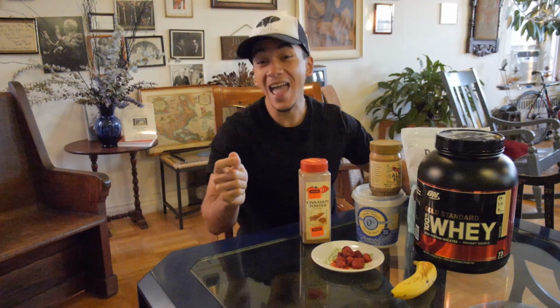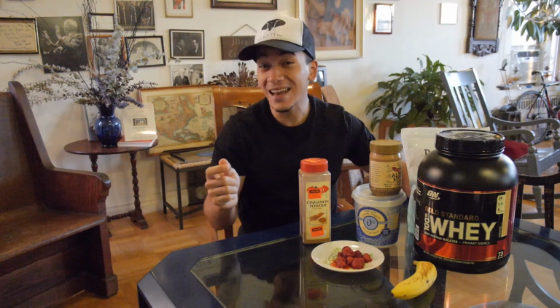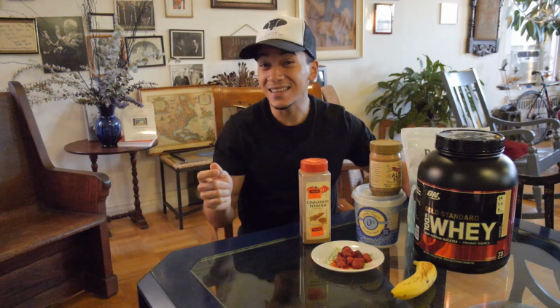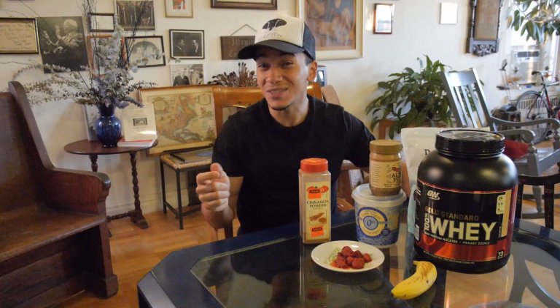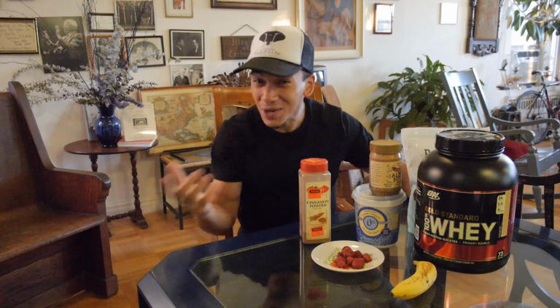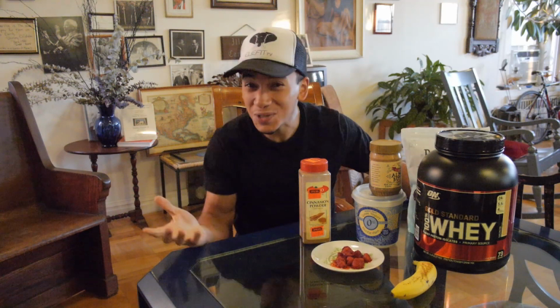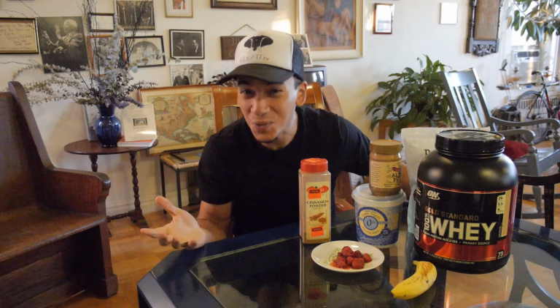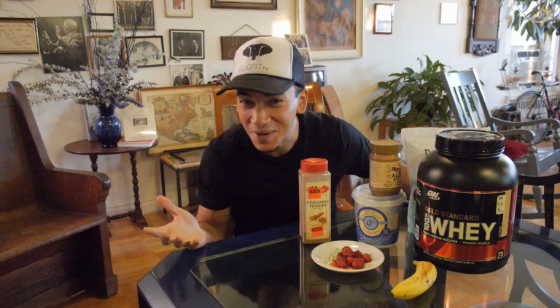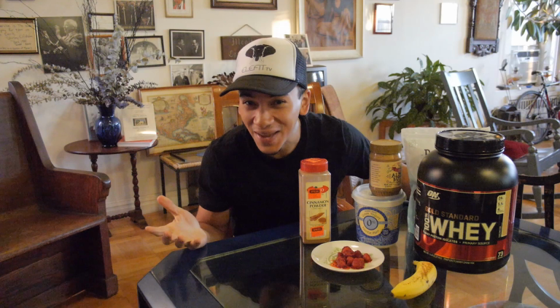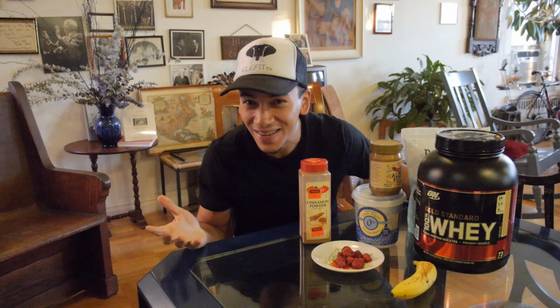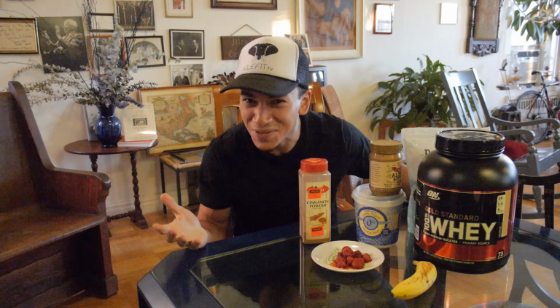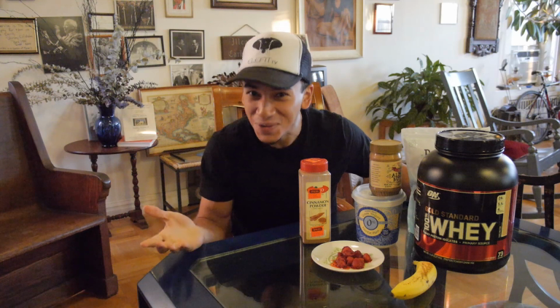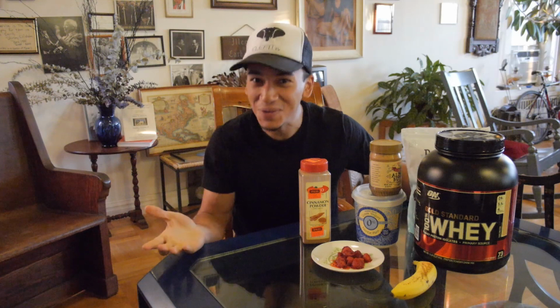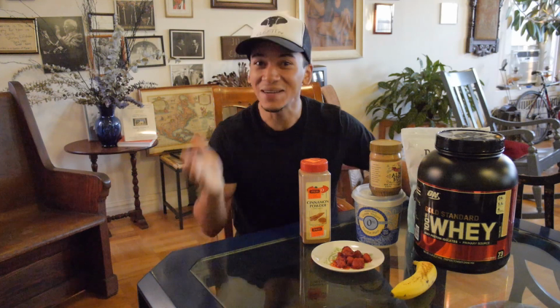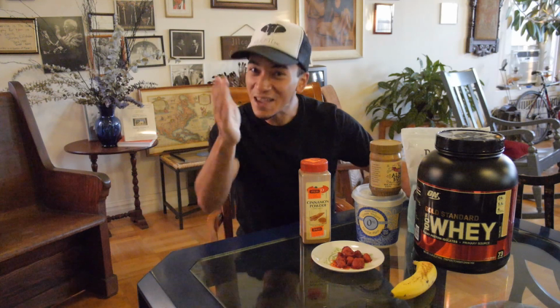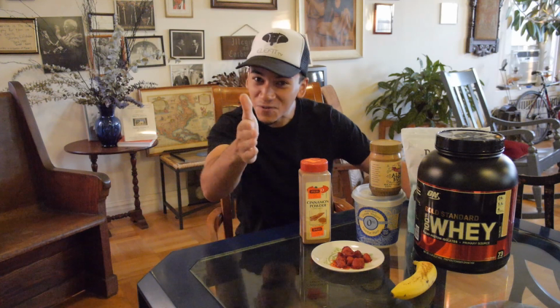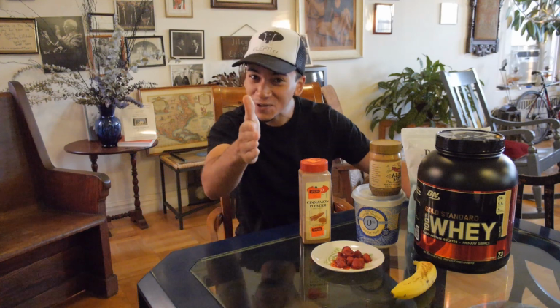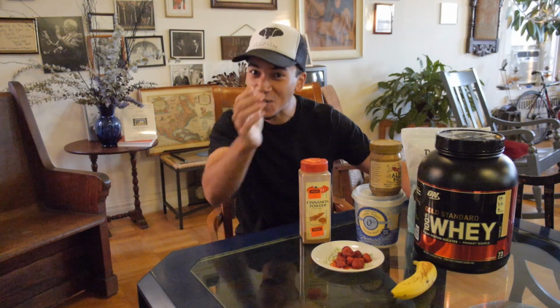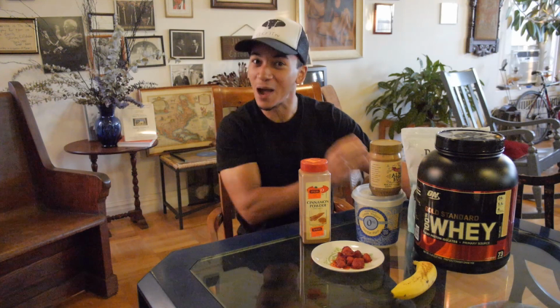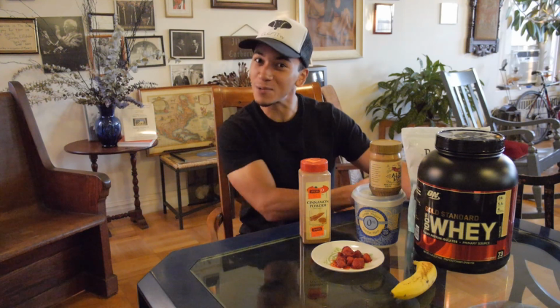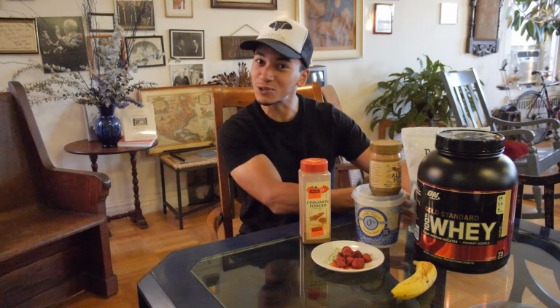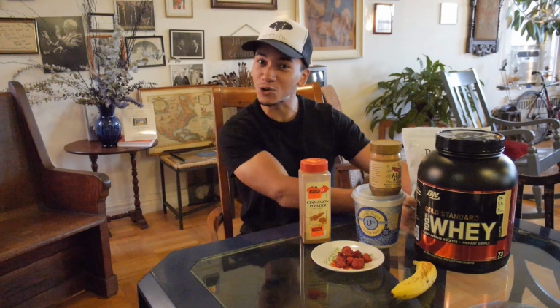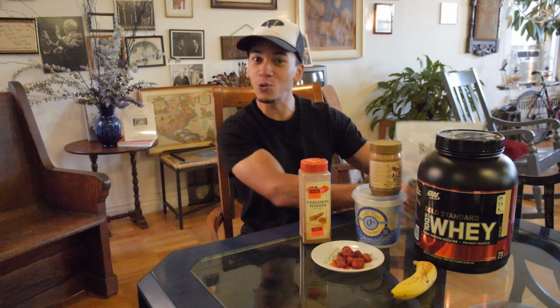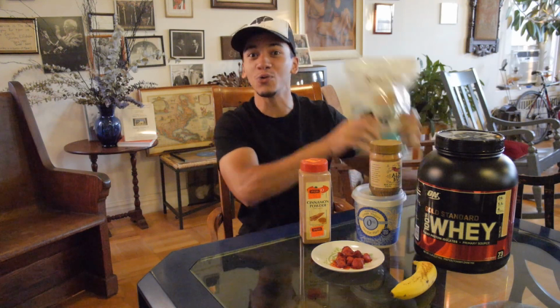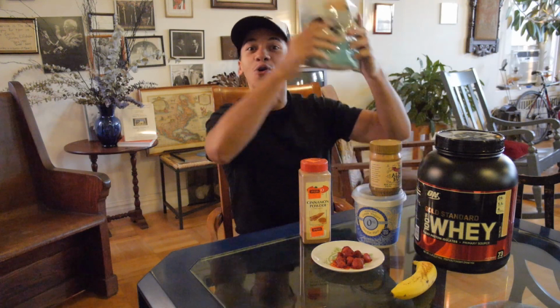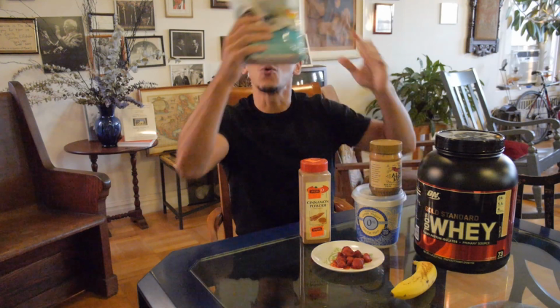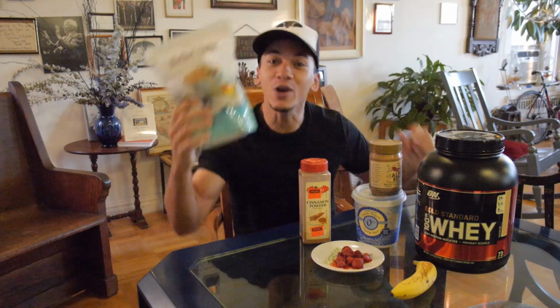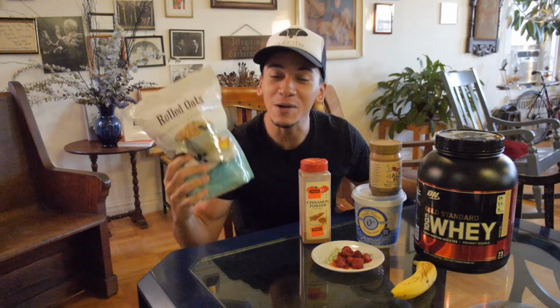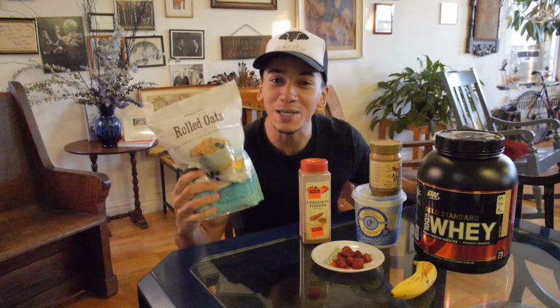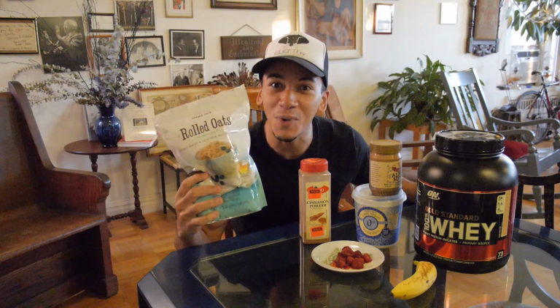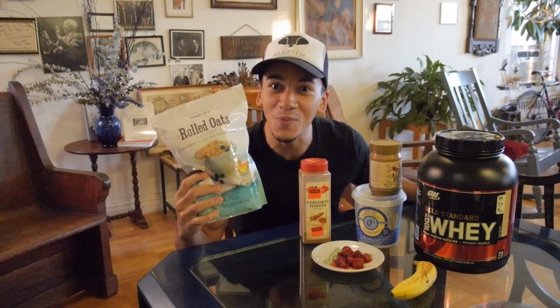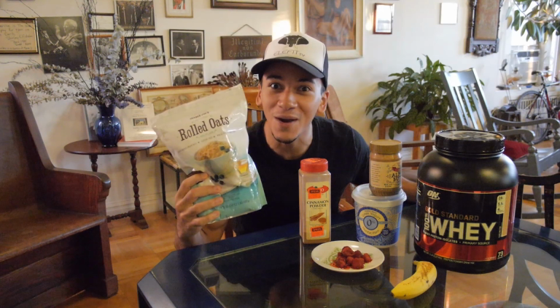Do you guys know what we're going to make? If you don't, I'm going to show you — we're going to make some oatmeal.